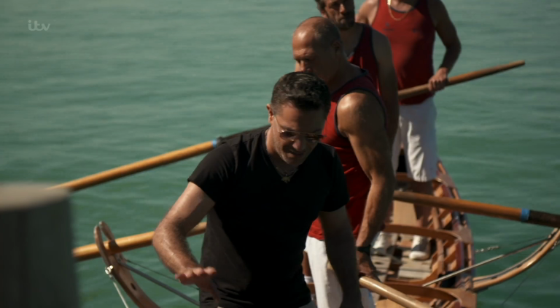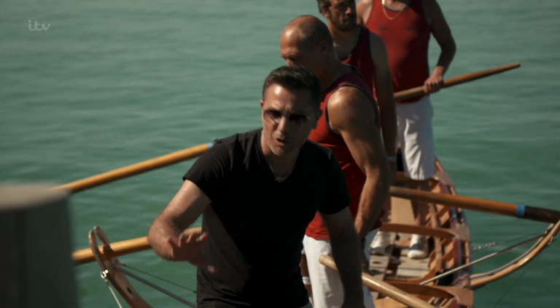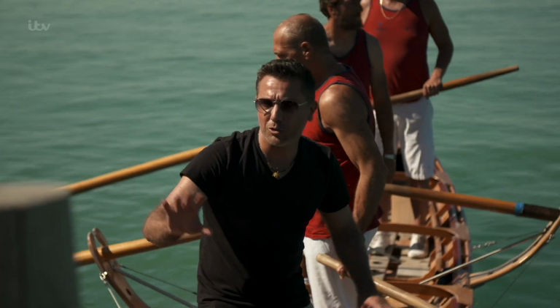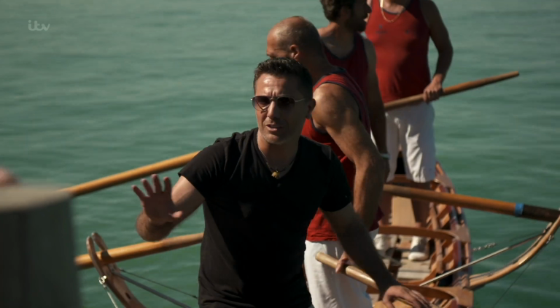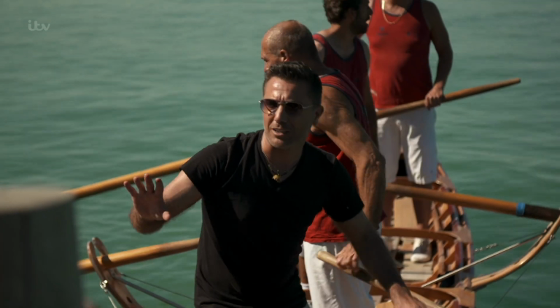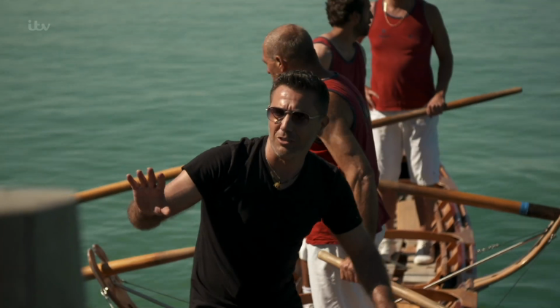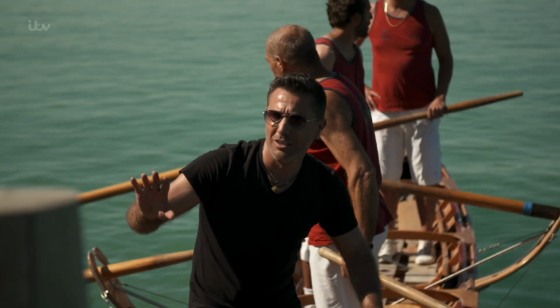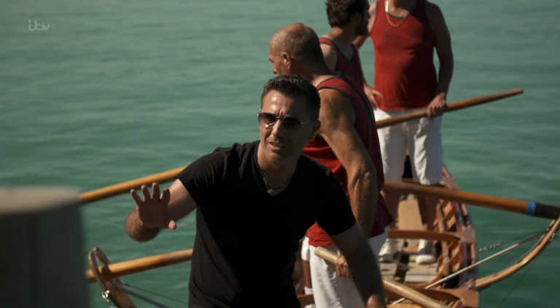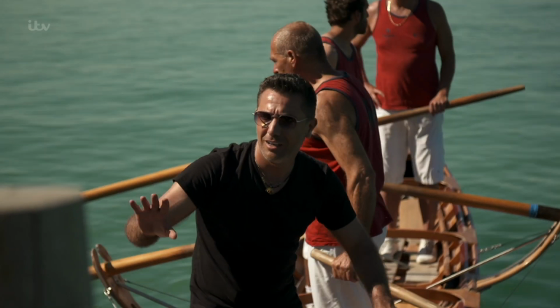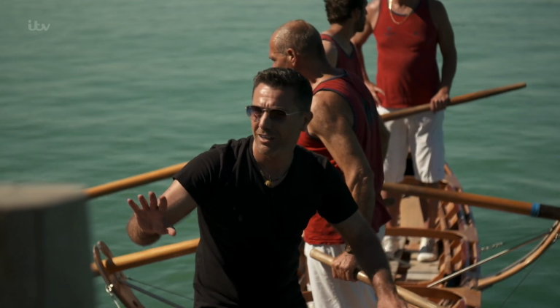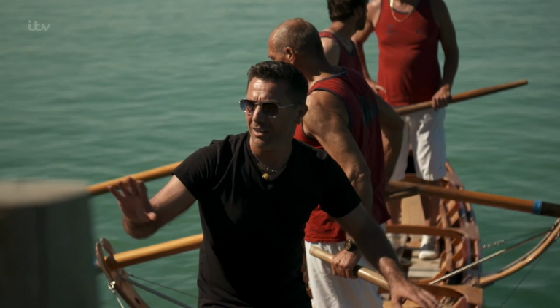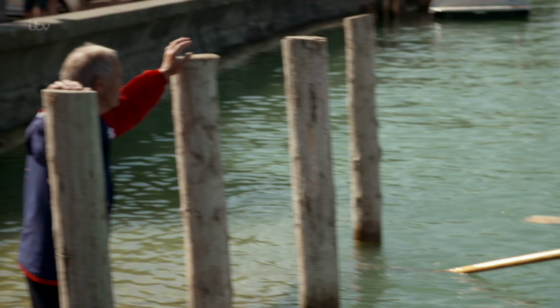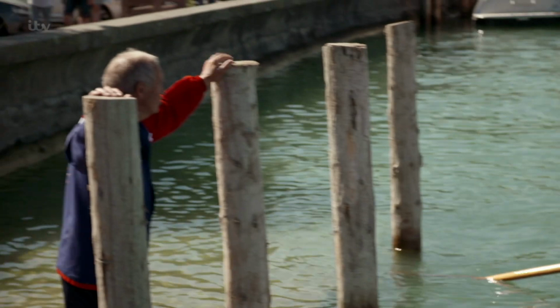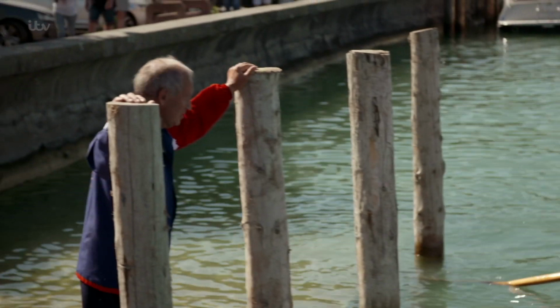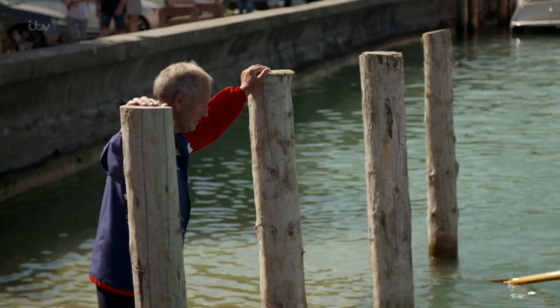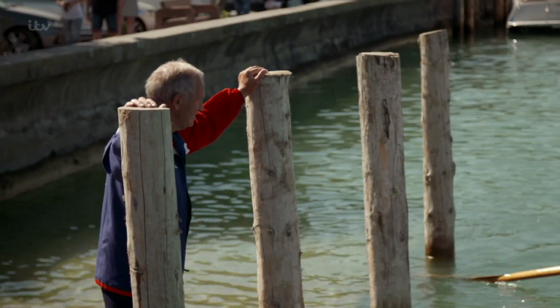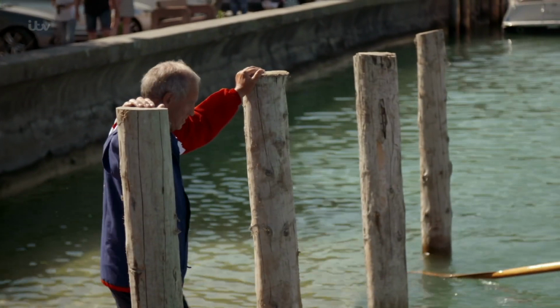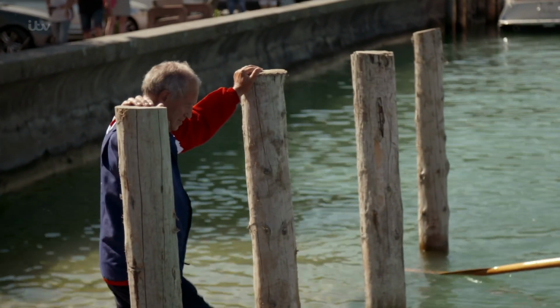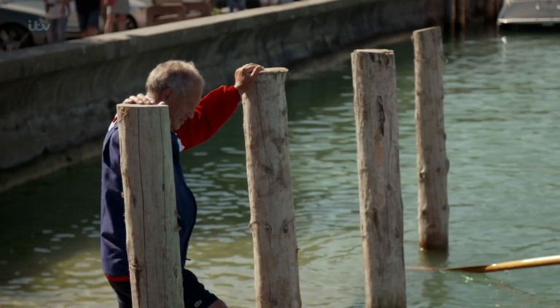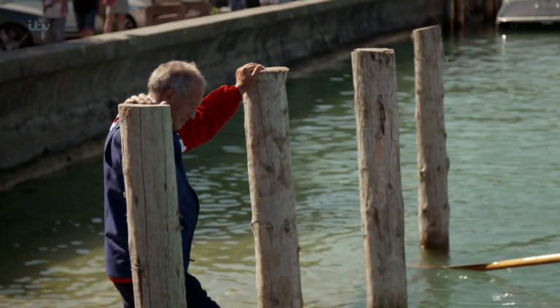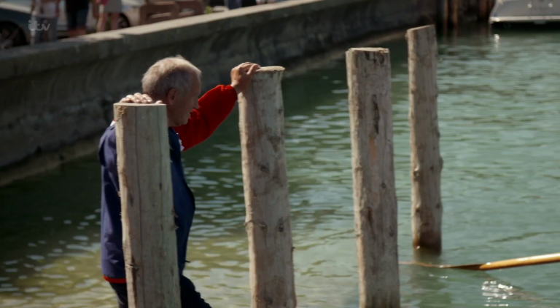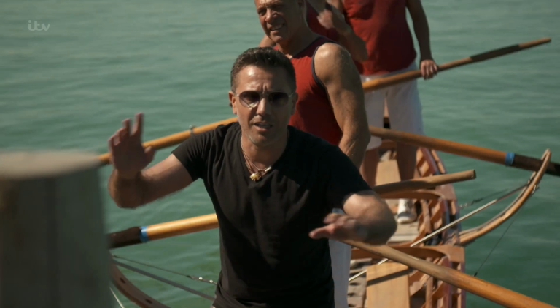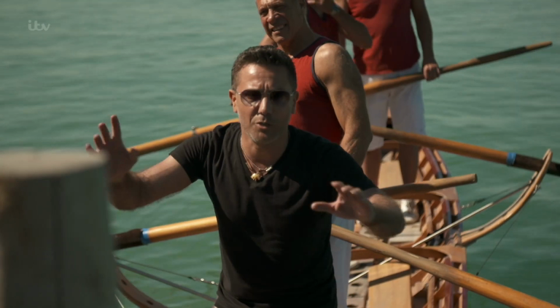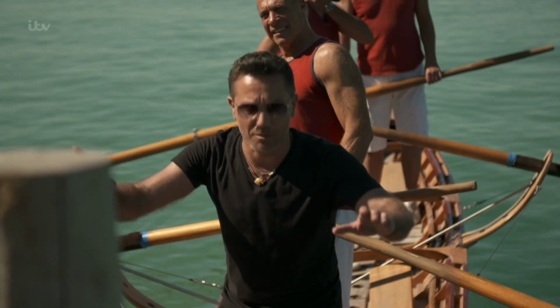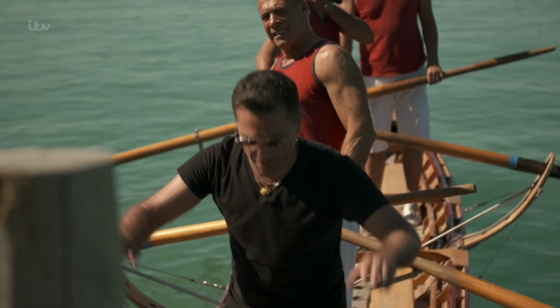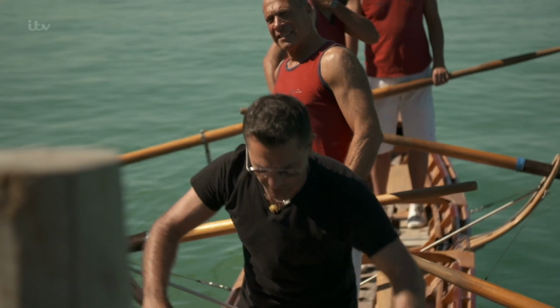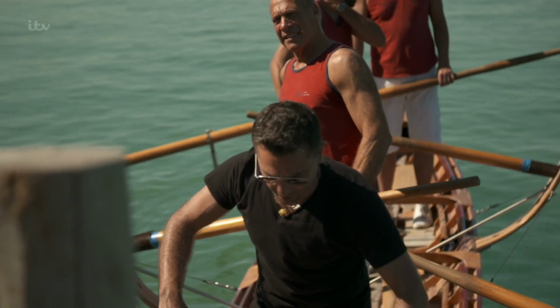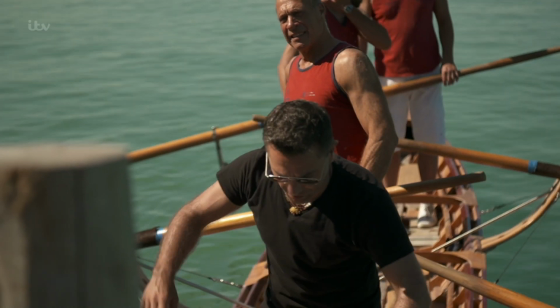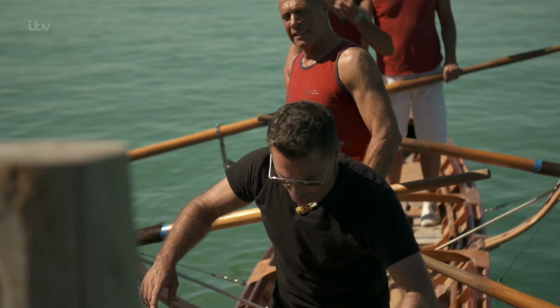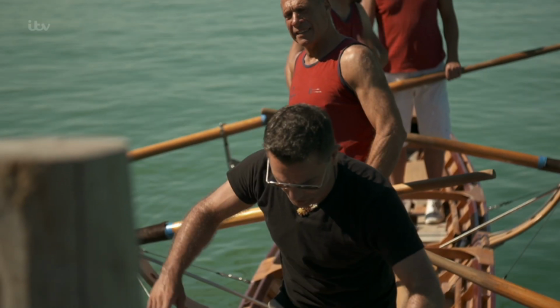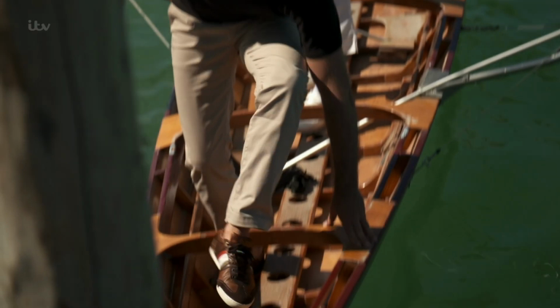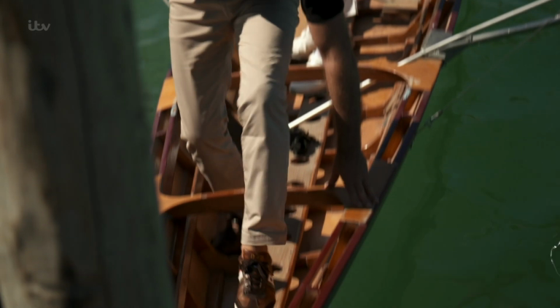Come son andato? Bene? We can tell you you're a man of the sea. That's what I said.